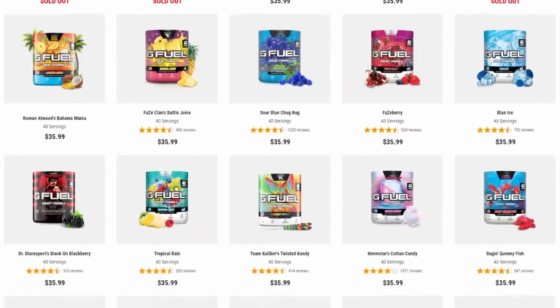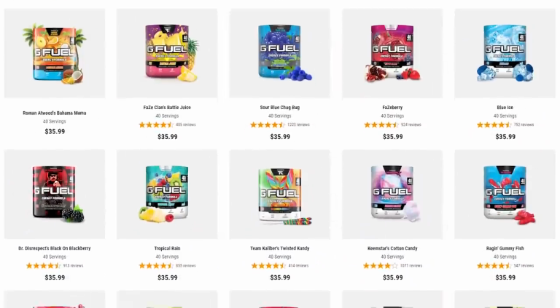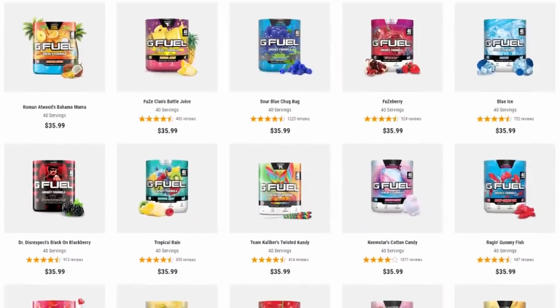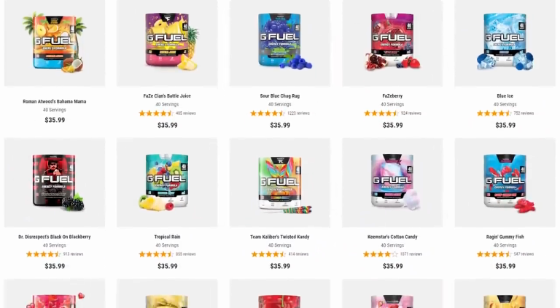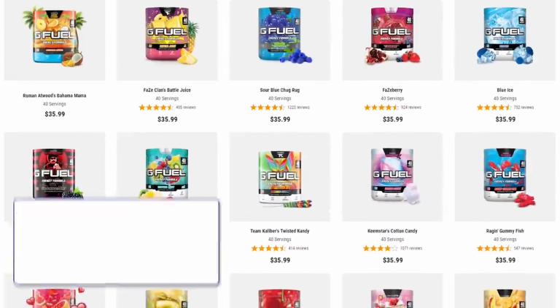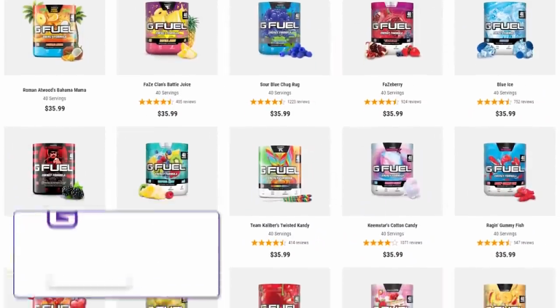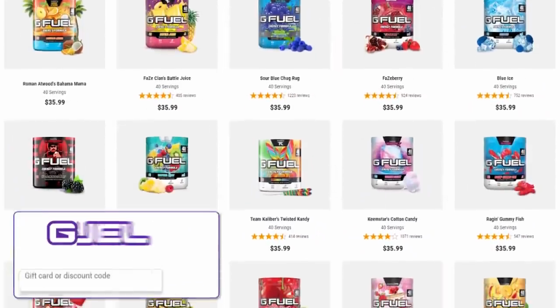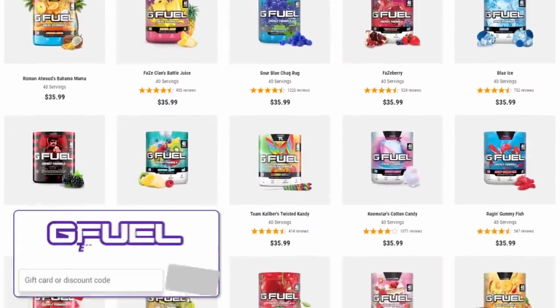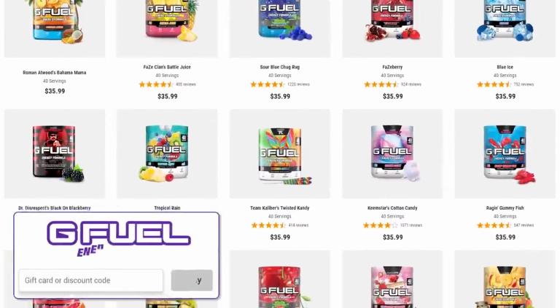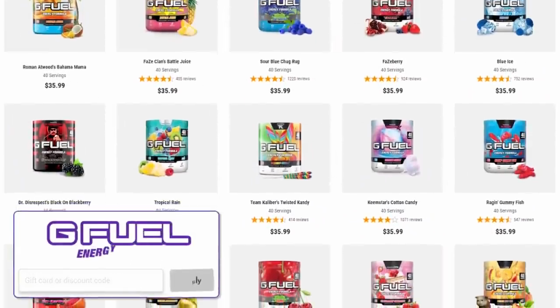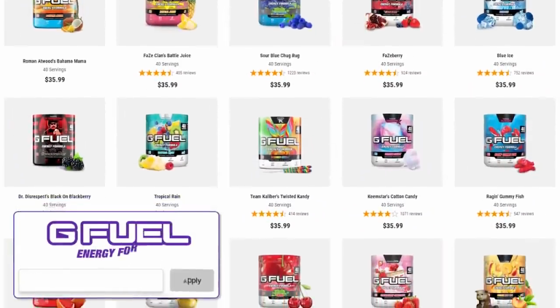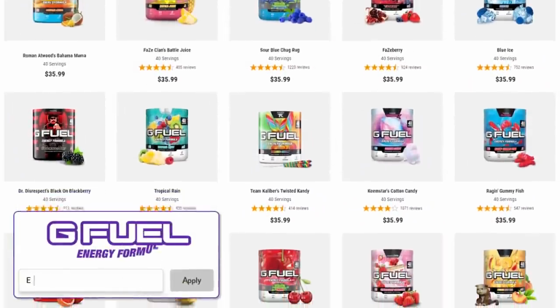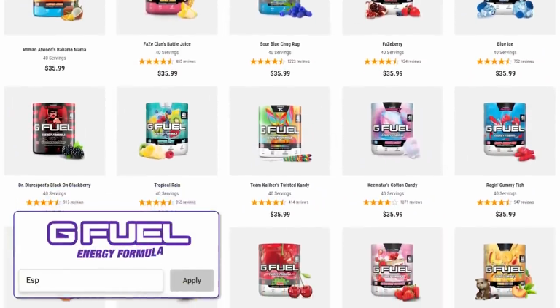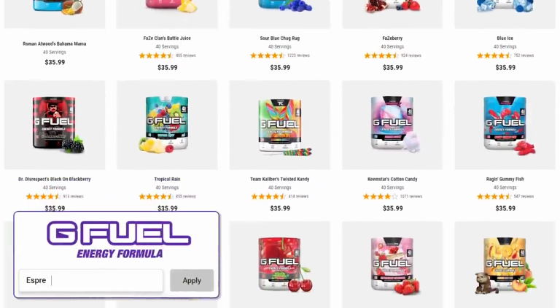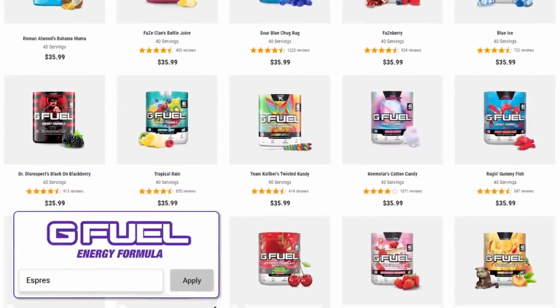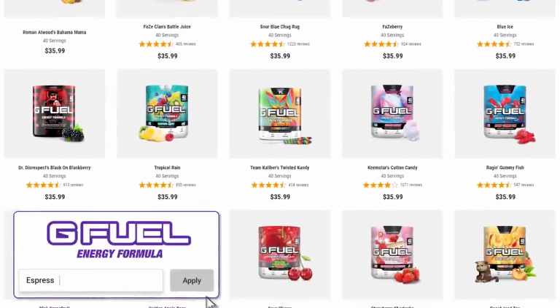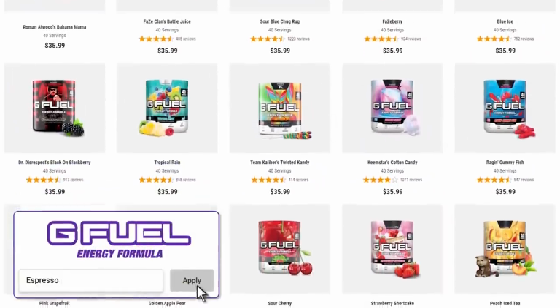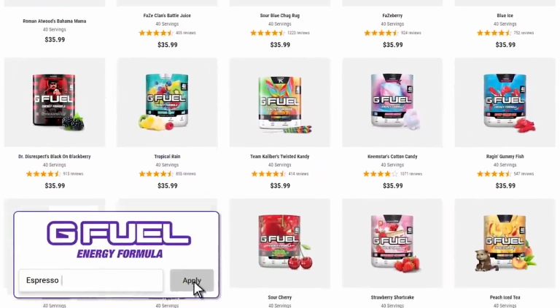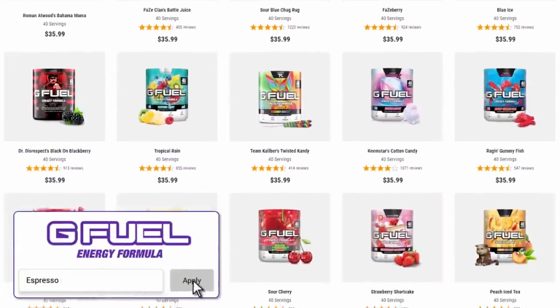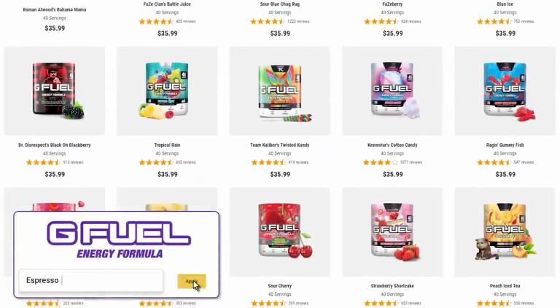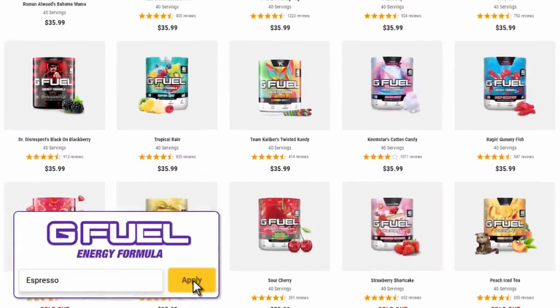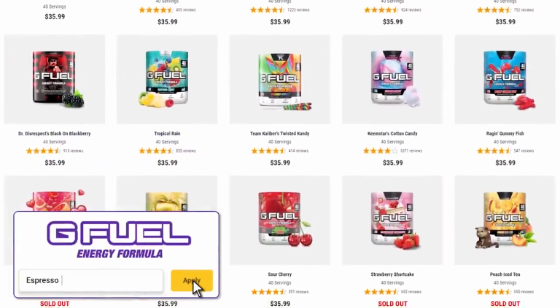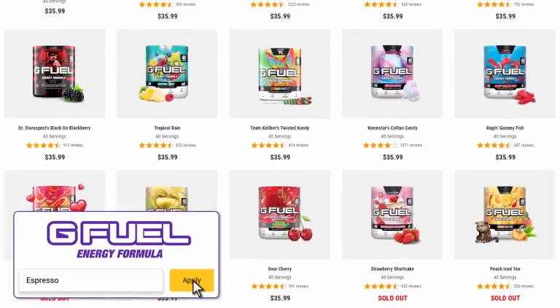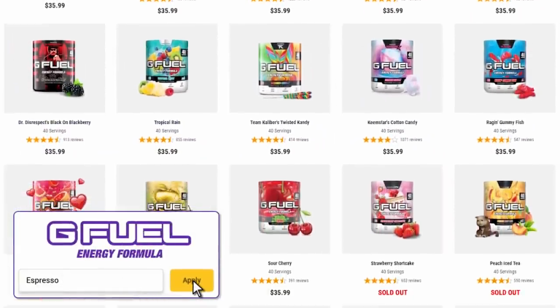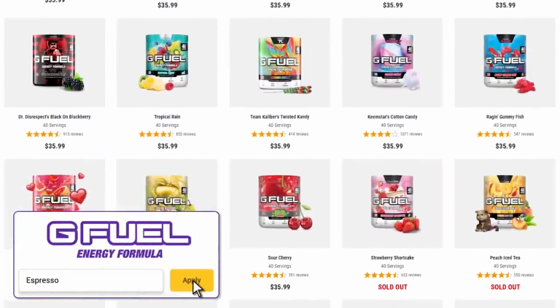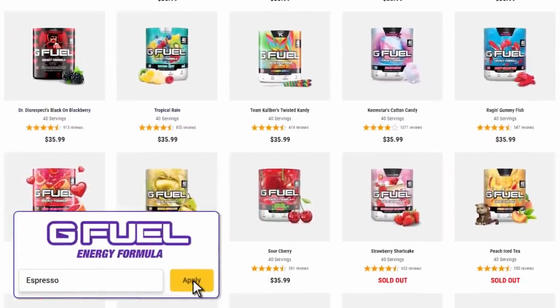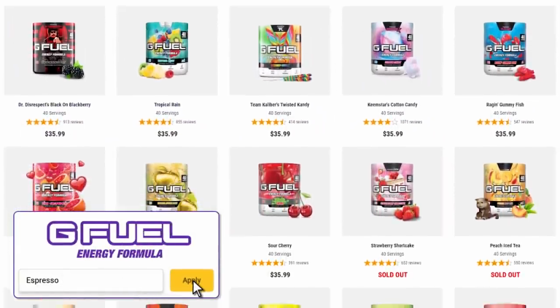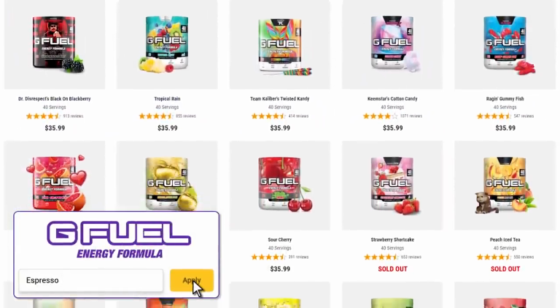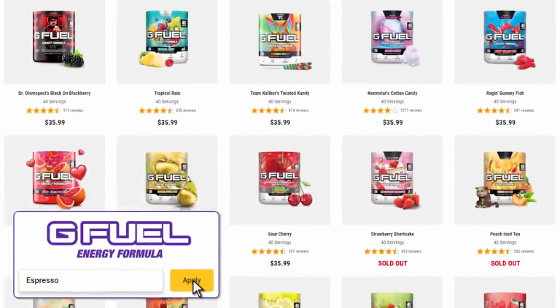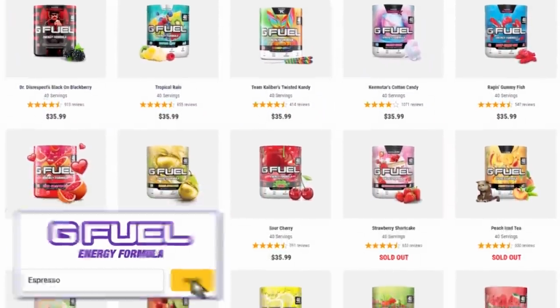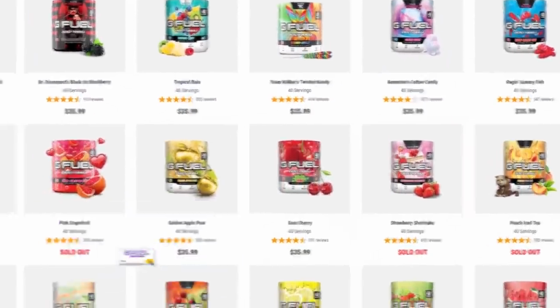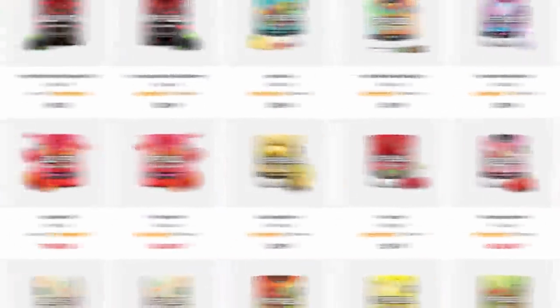Launch weekend special: code 'espresso' gets you 30% off your entire order at gfuel.com. If you're interested, check it out.